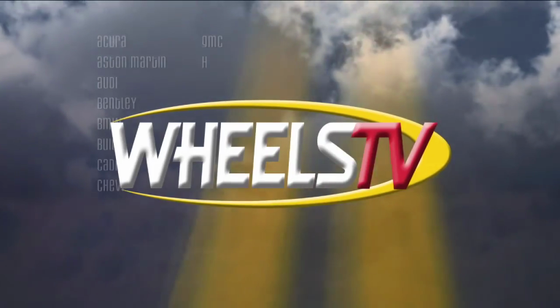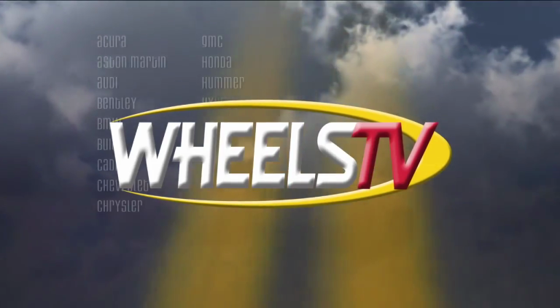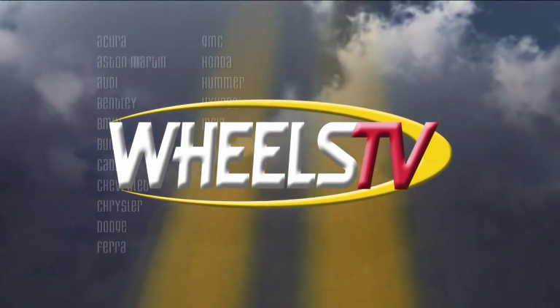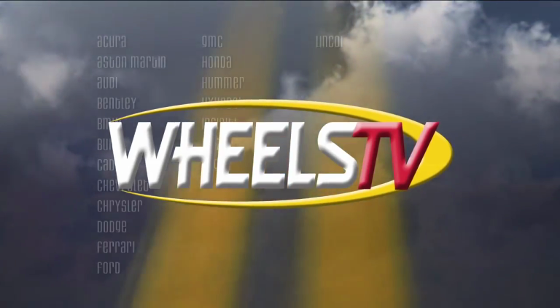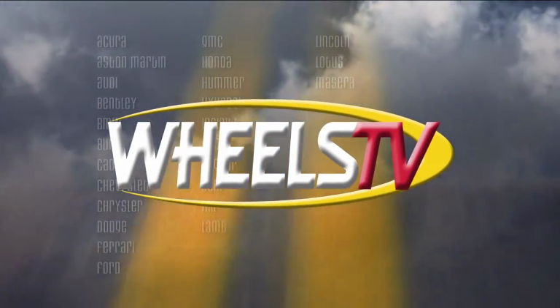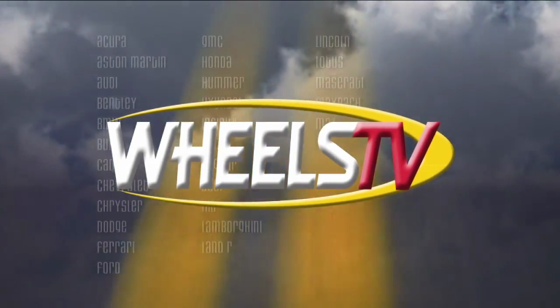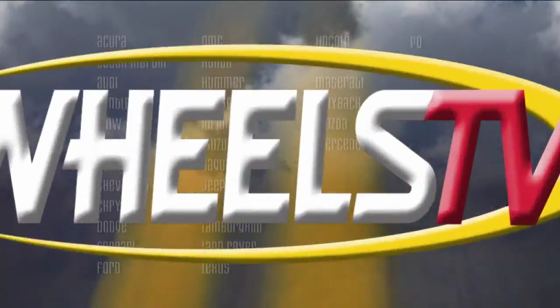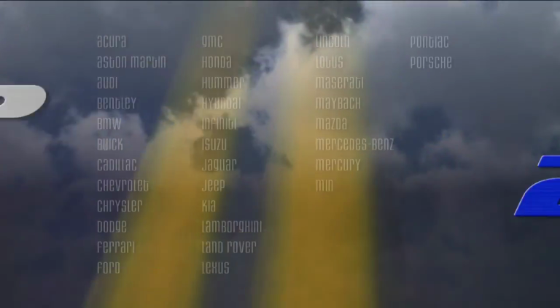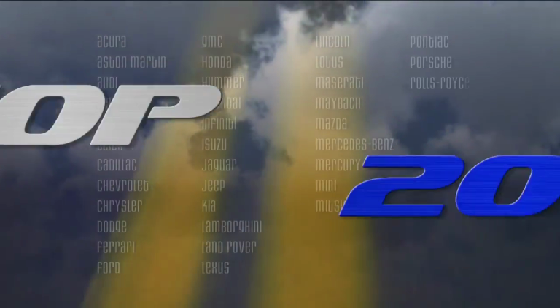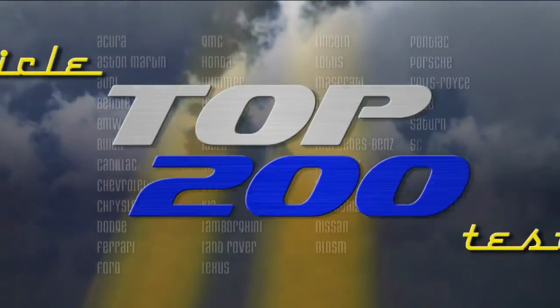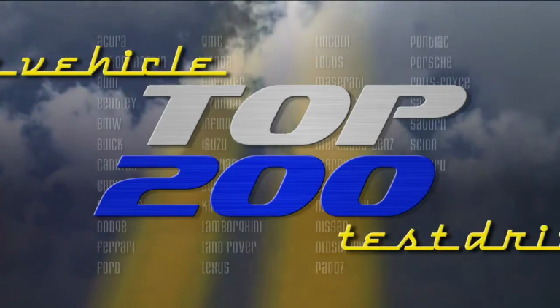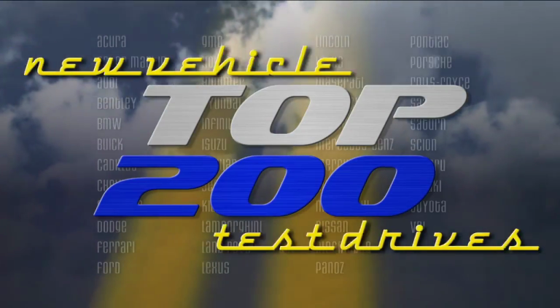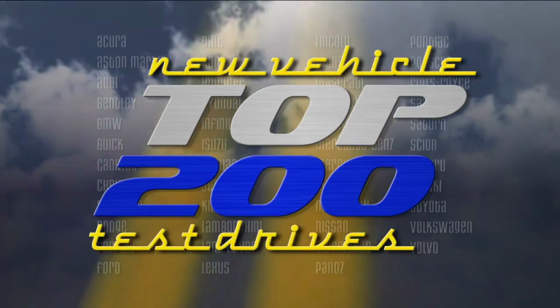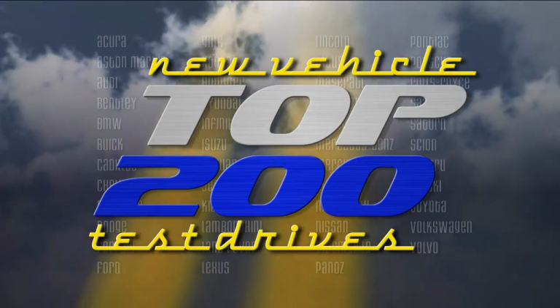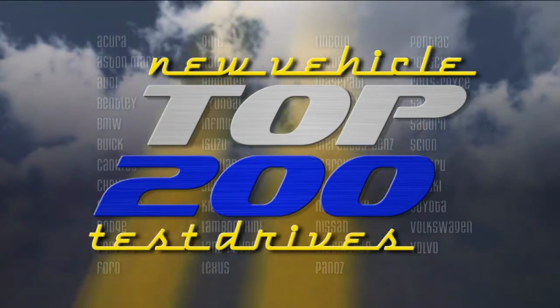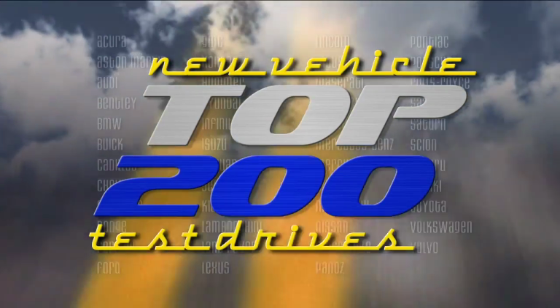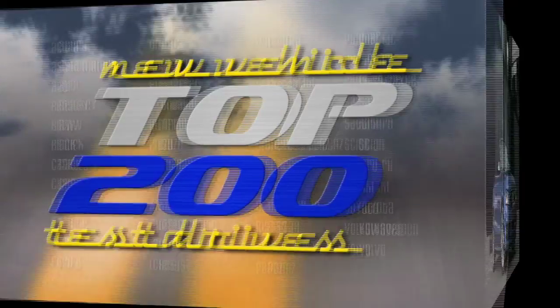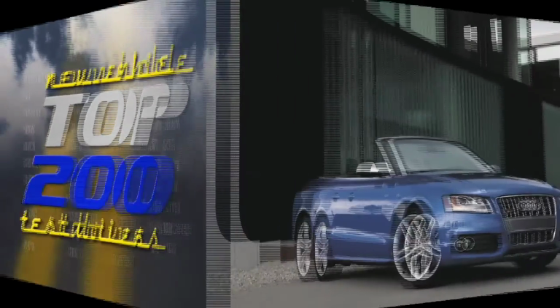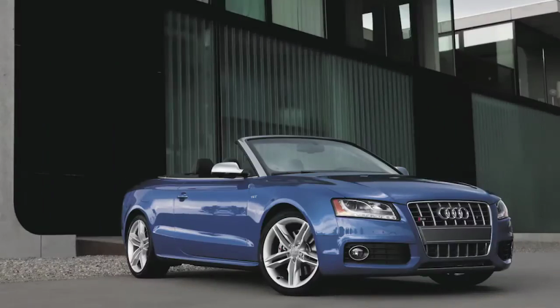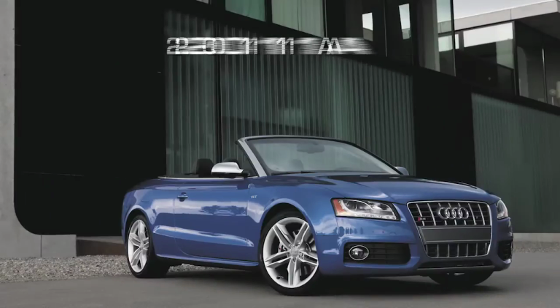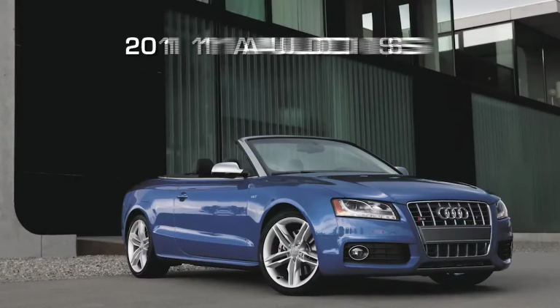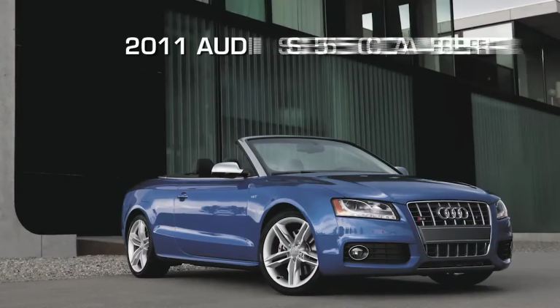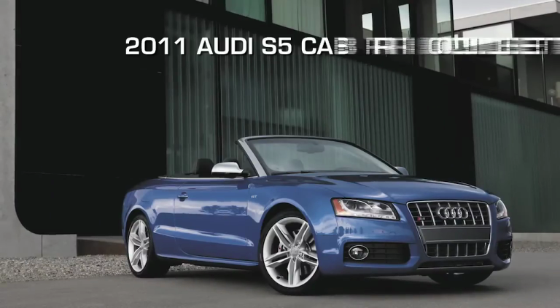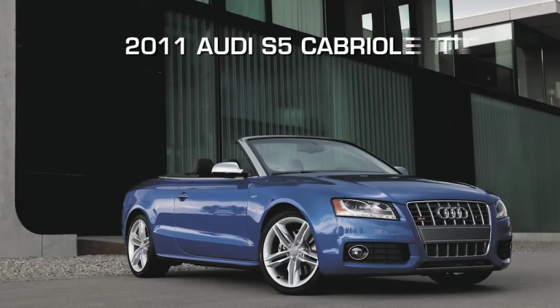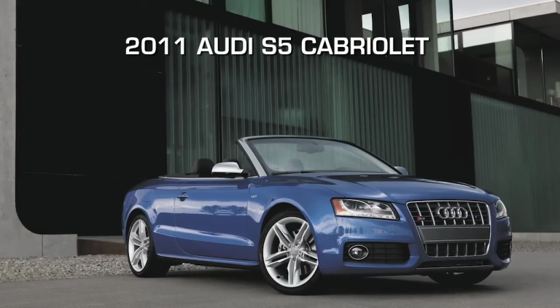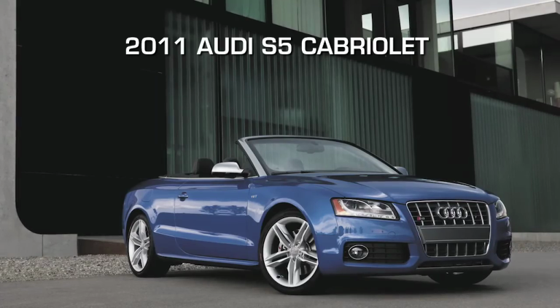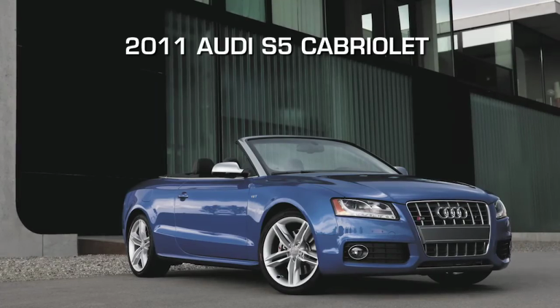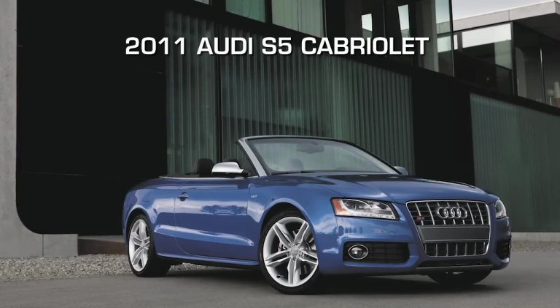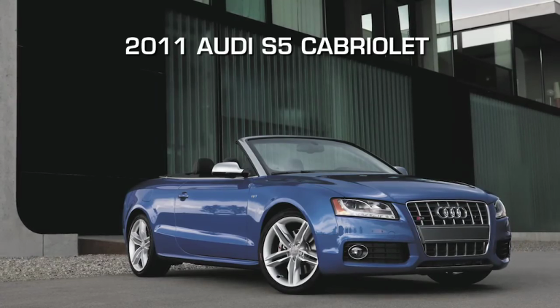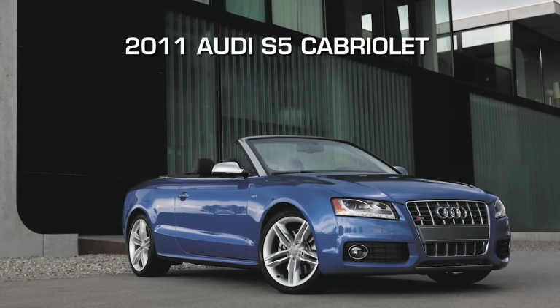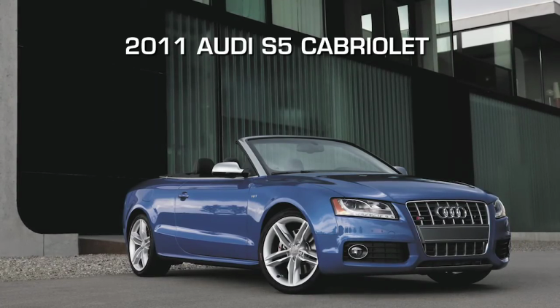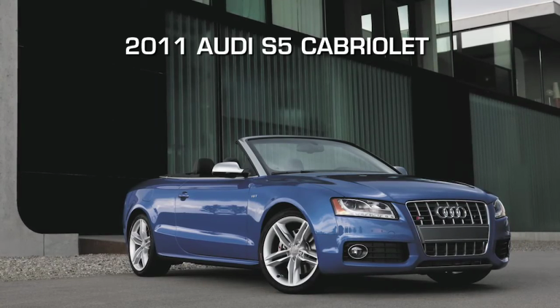You're watching a Wheels TV Top 200 Video Test Drive on the 2011 Audi S5 Cabriolet.